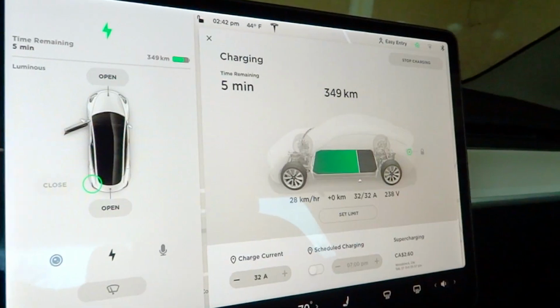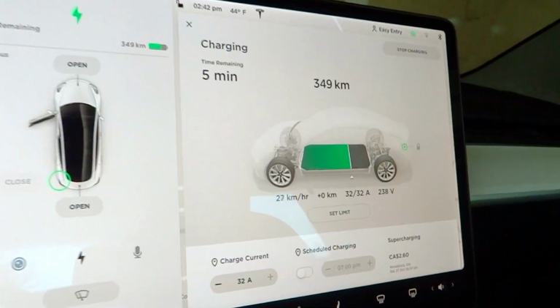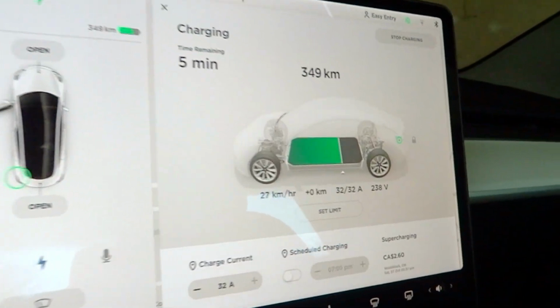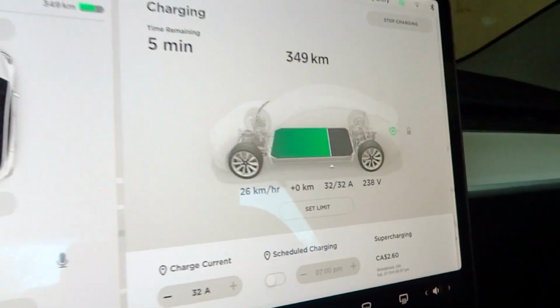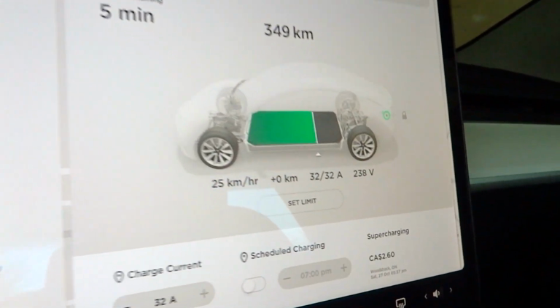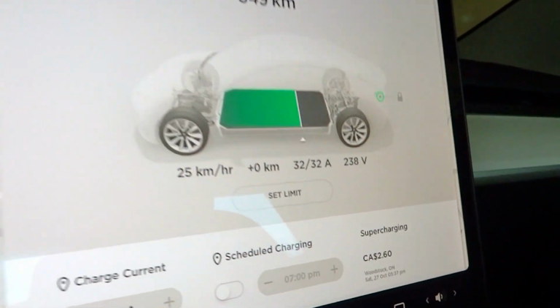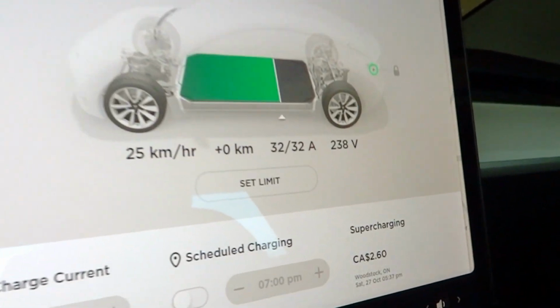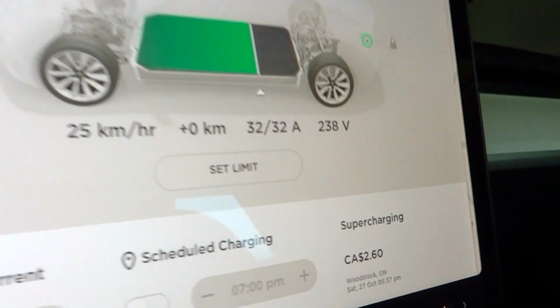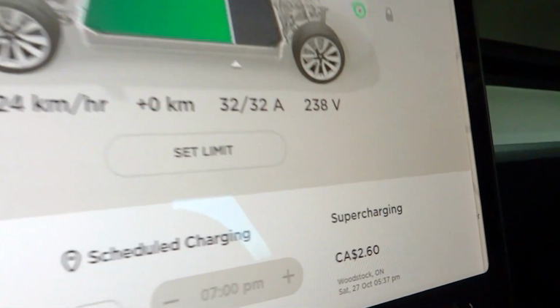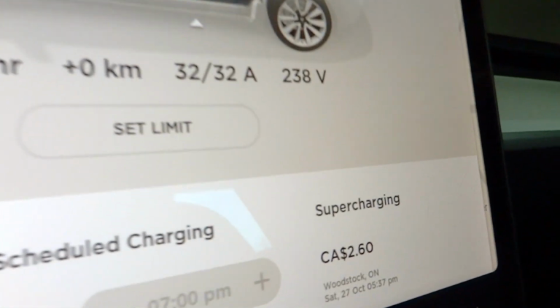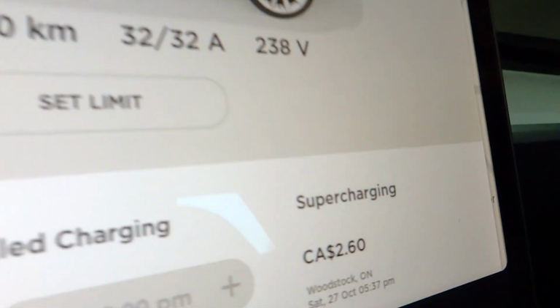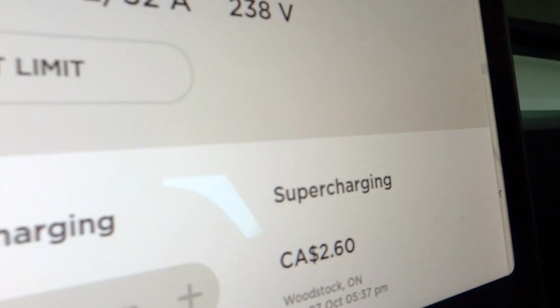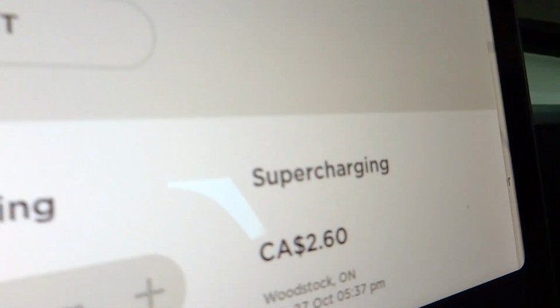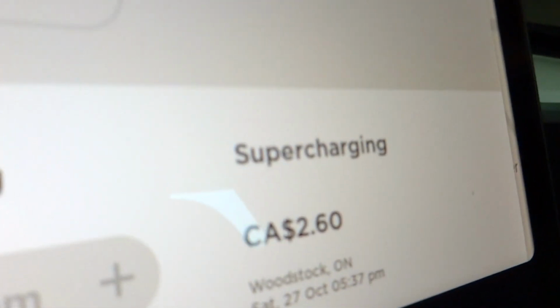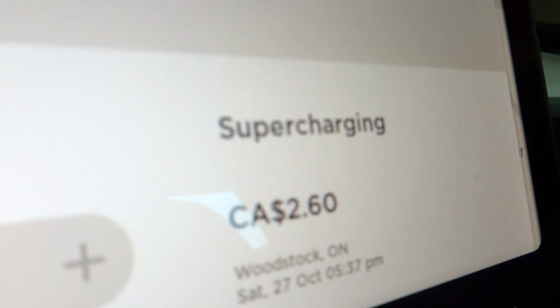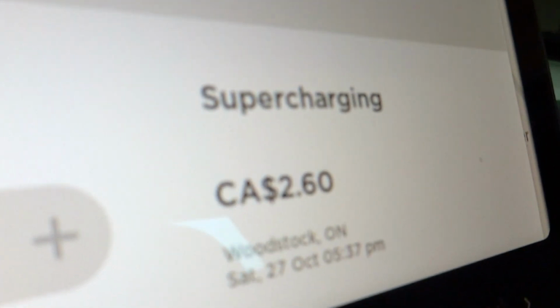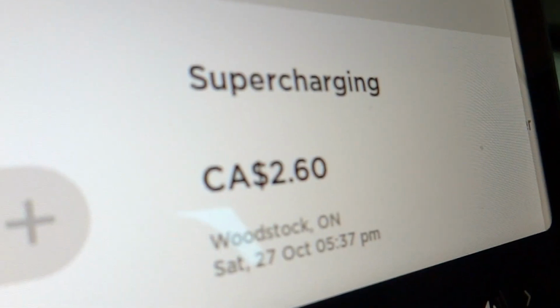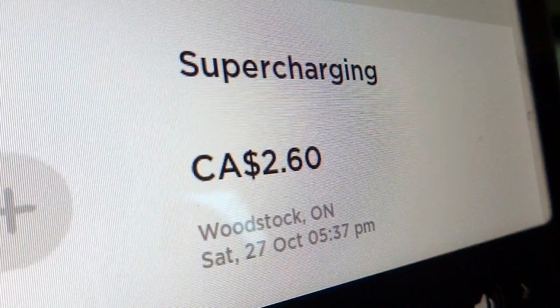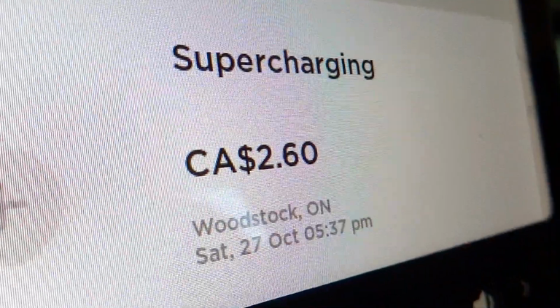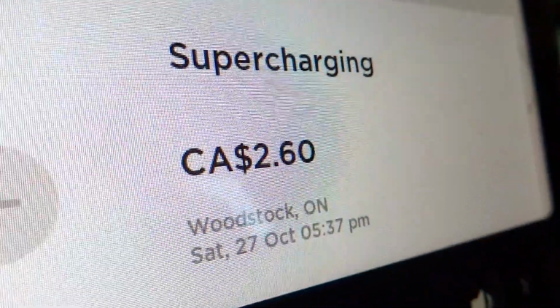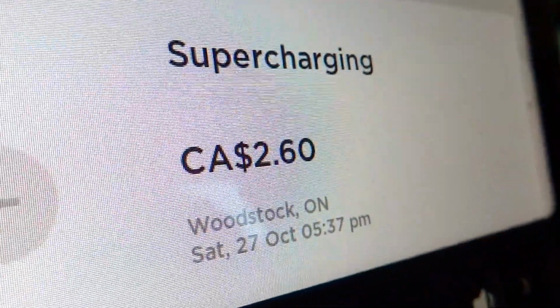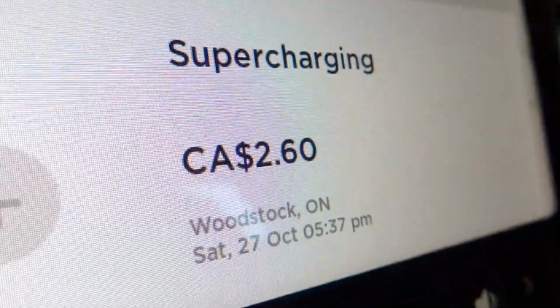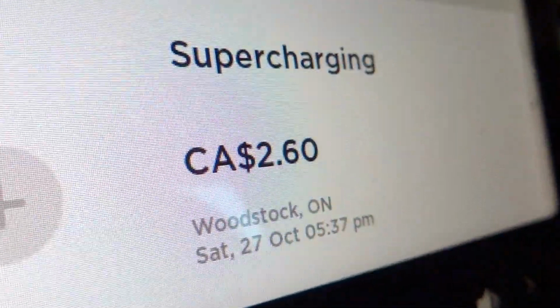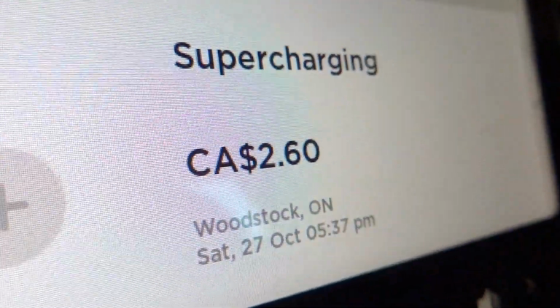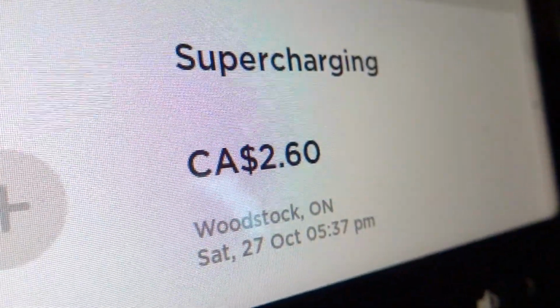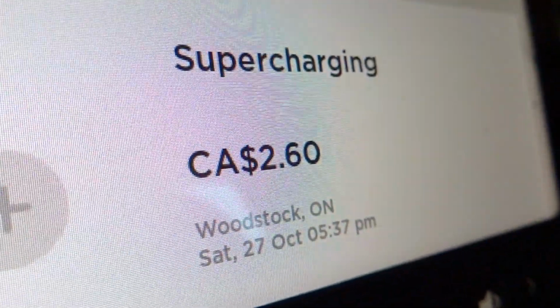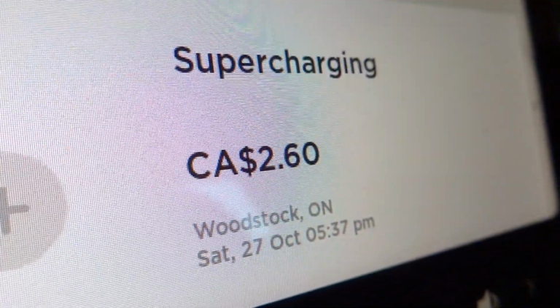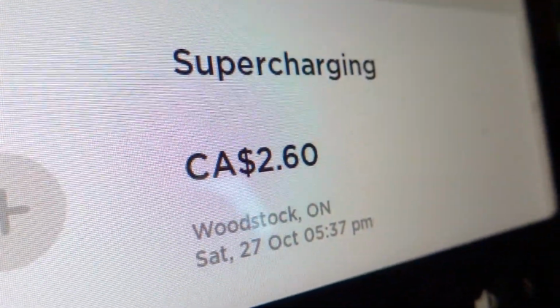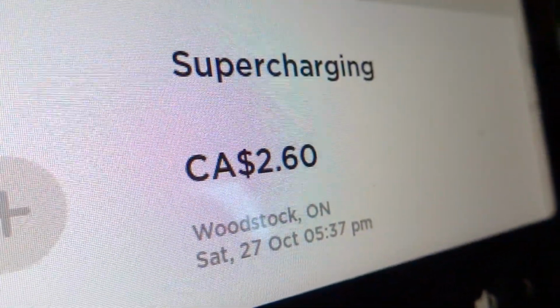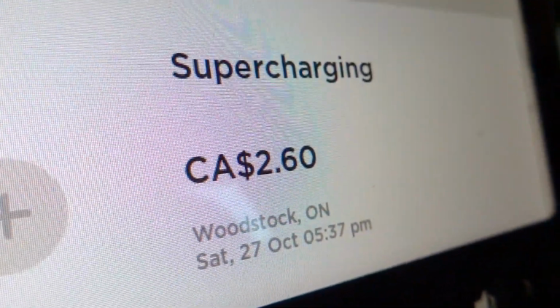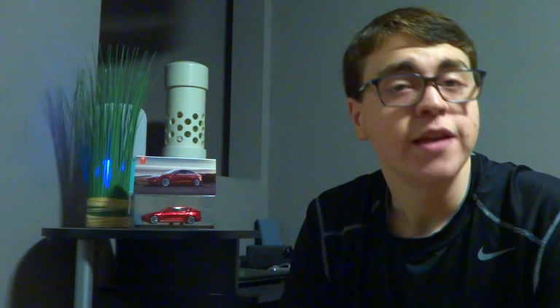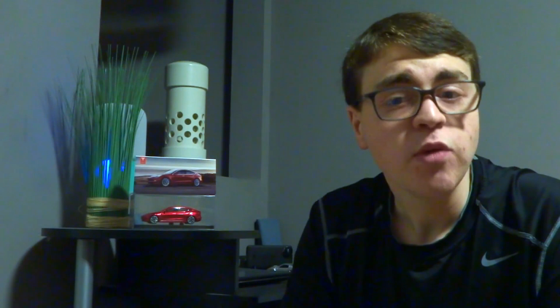All Tesla Superchargers were originally free, but now Tesla charges specific owners a small fee, which is way less than the cost of gas.